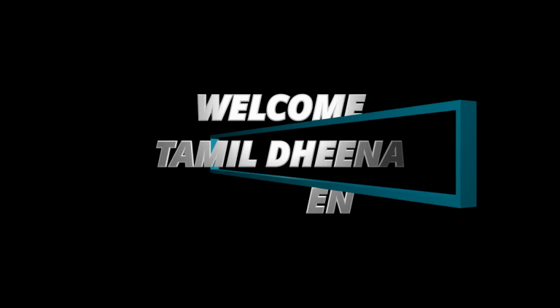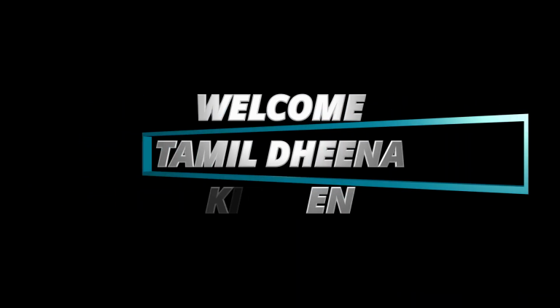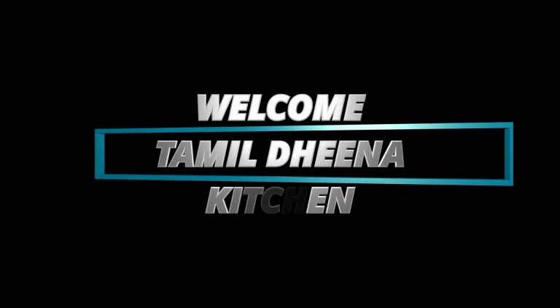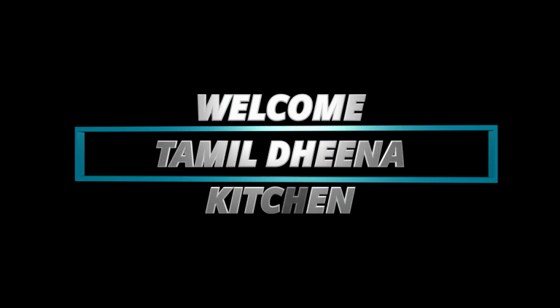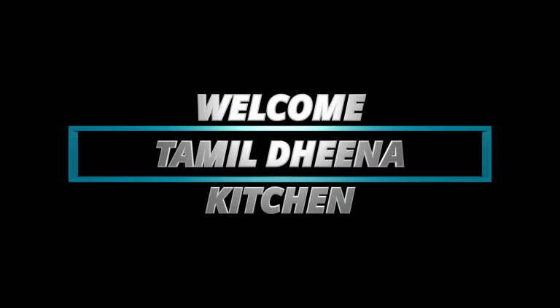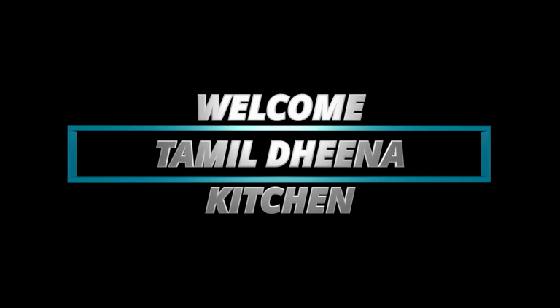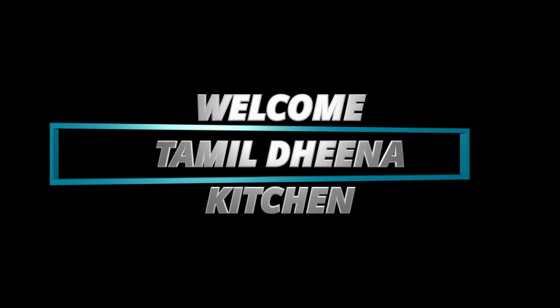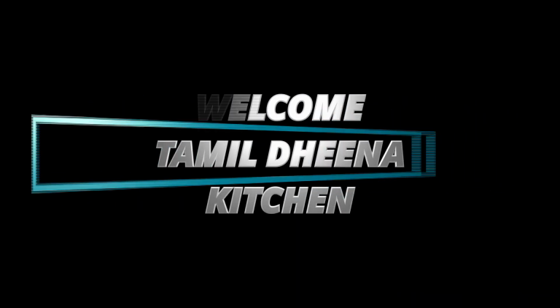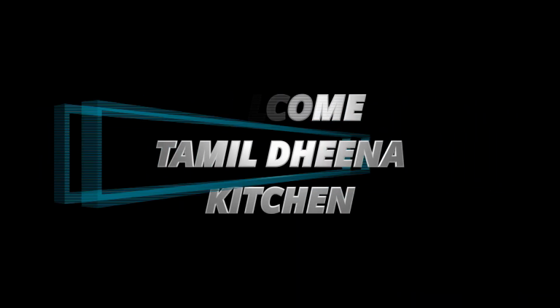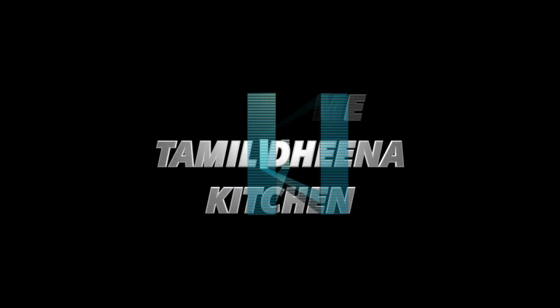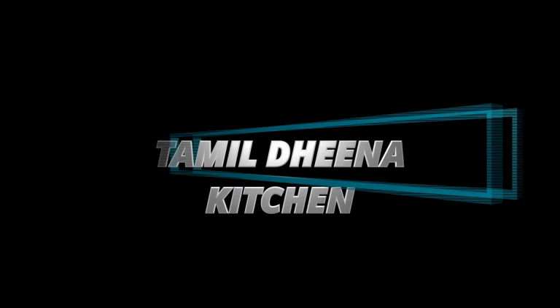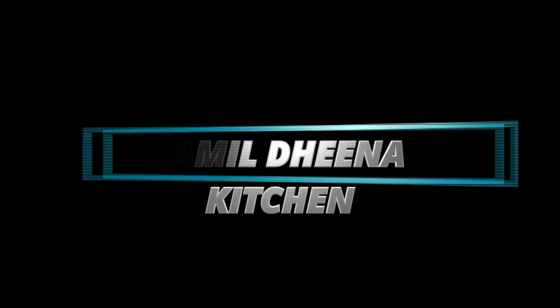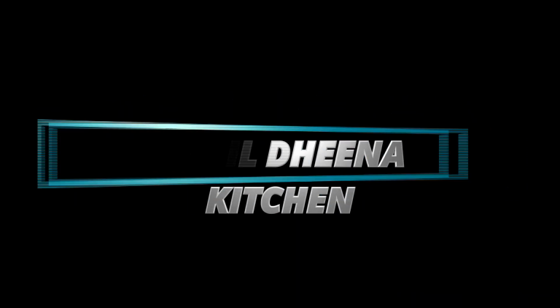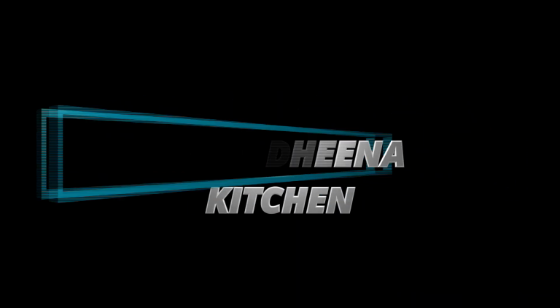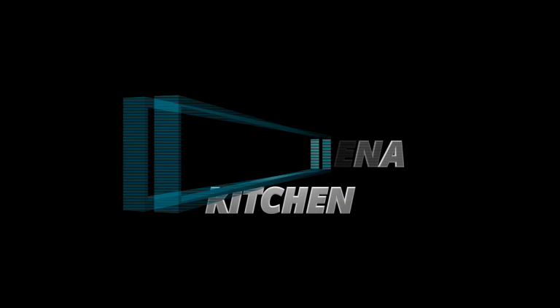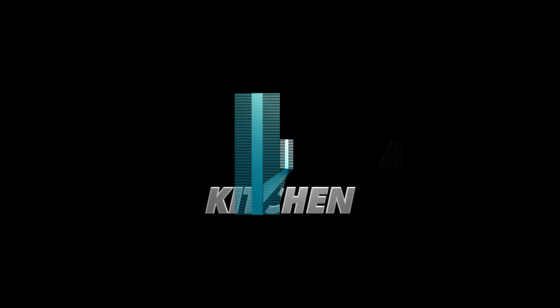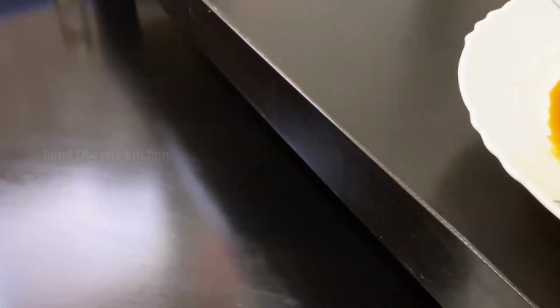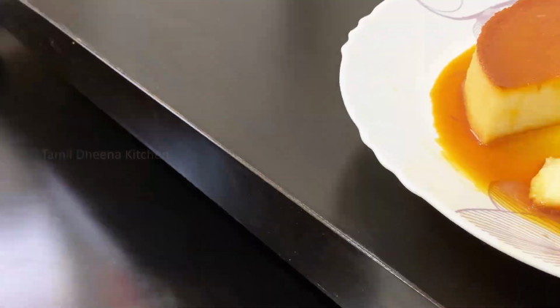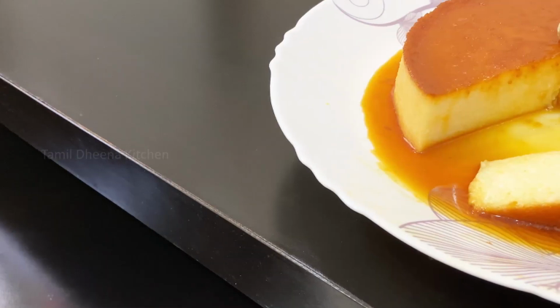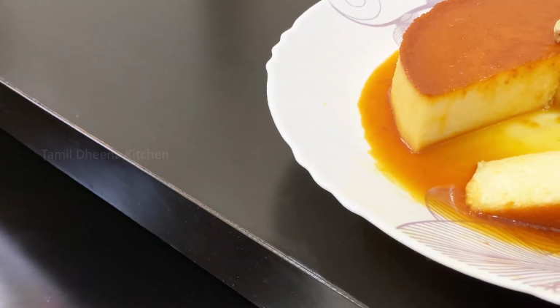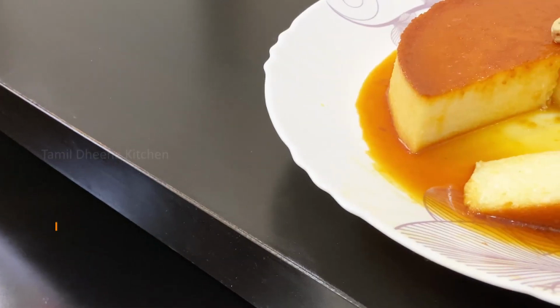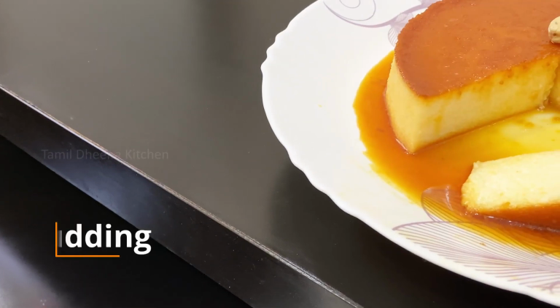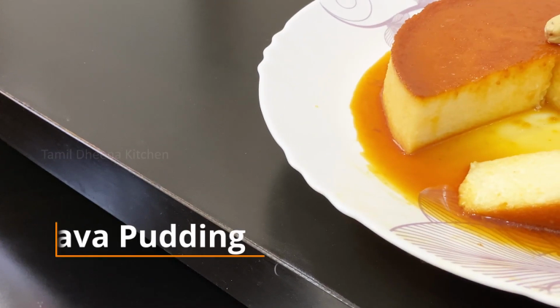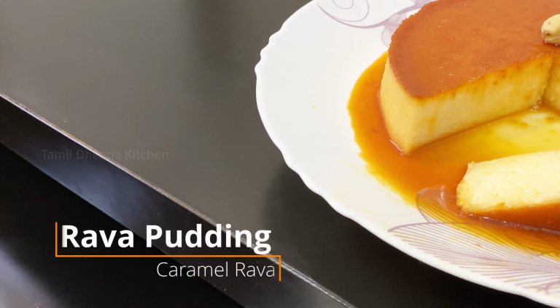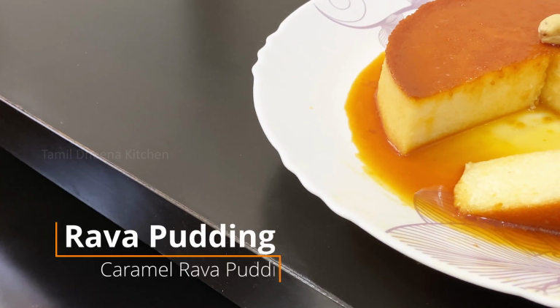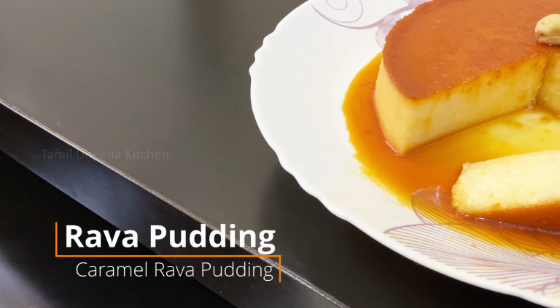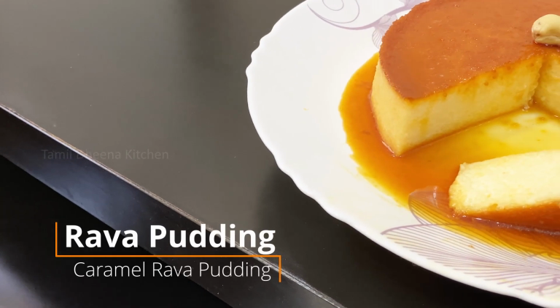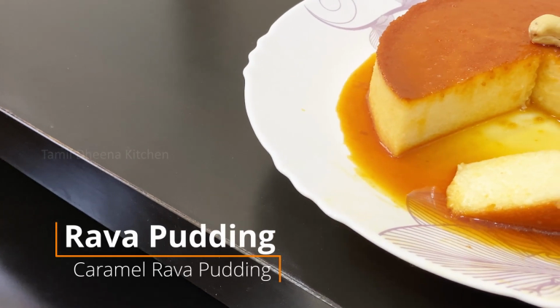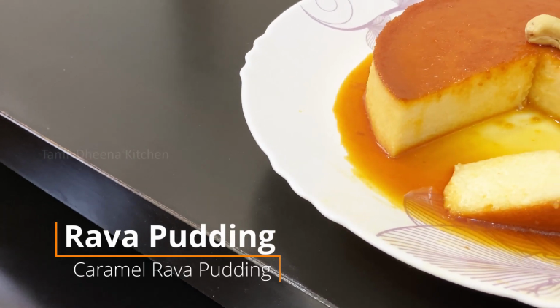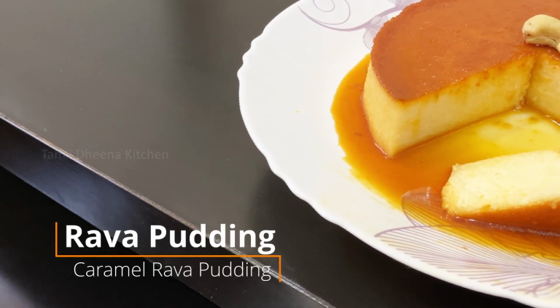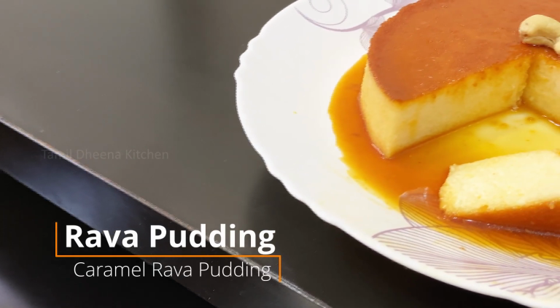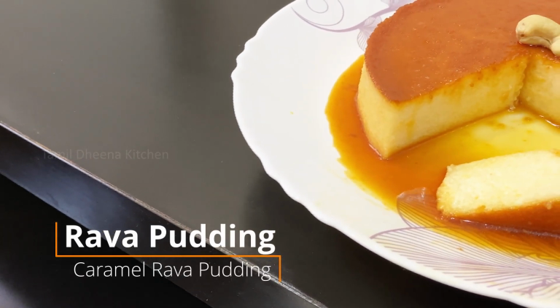Hello friends, welcome to Tamil Nadu Kitchen. In our kitchen, let's get started with rava food.